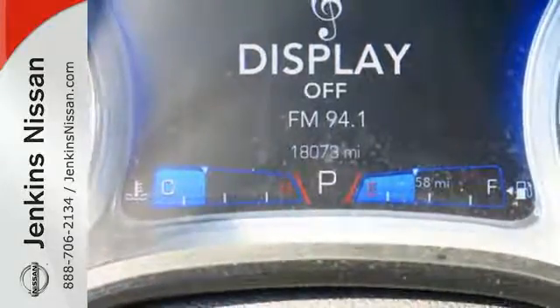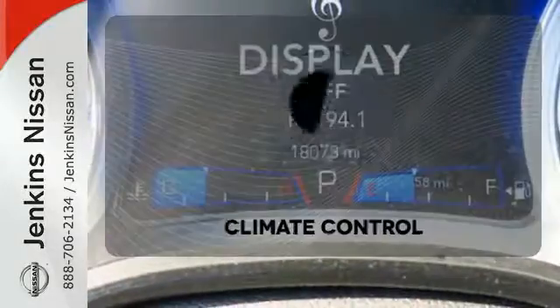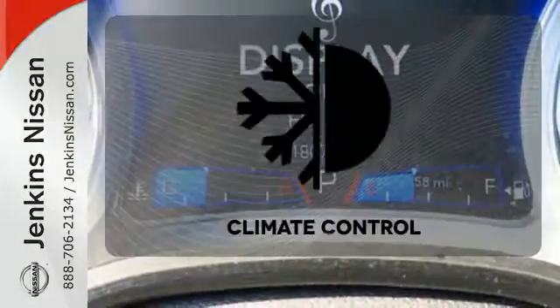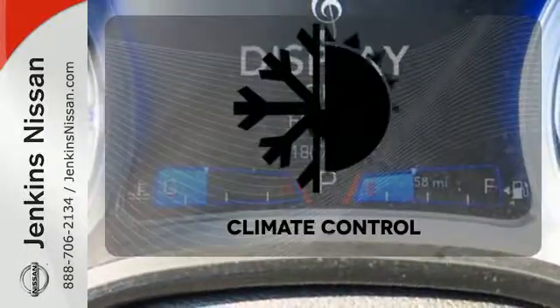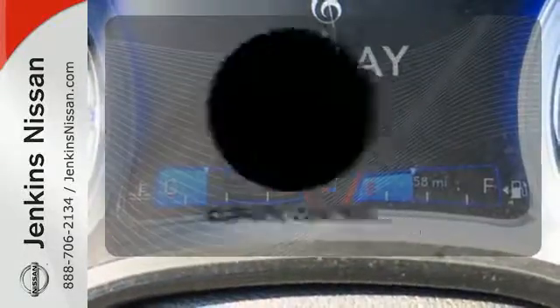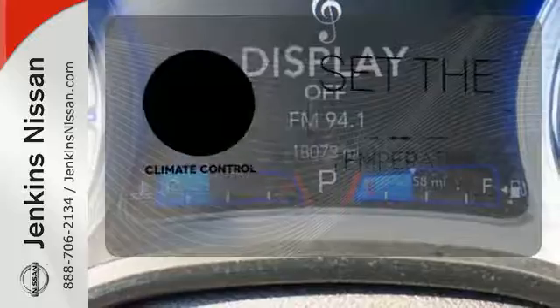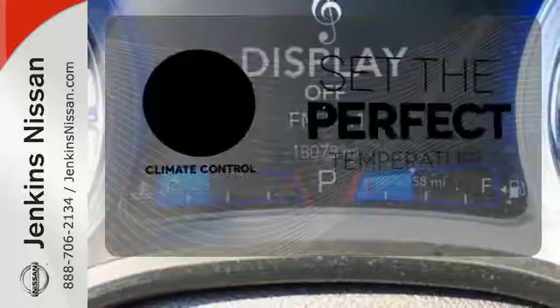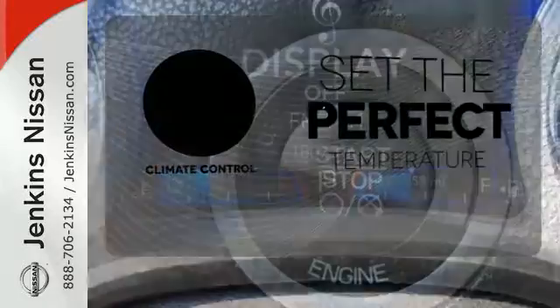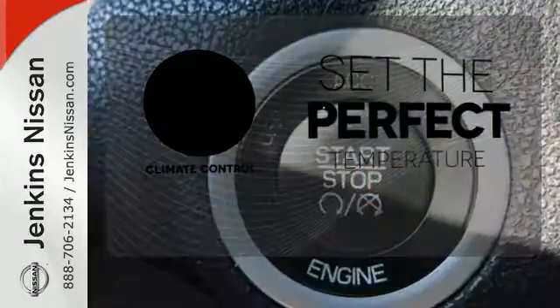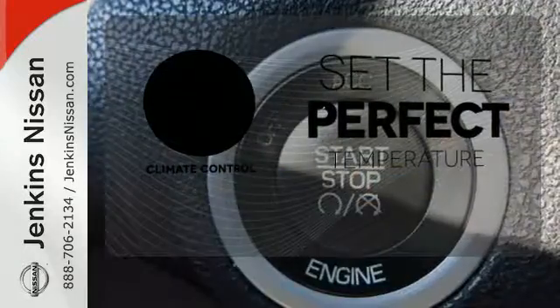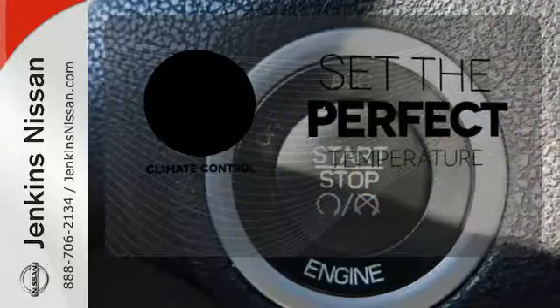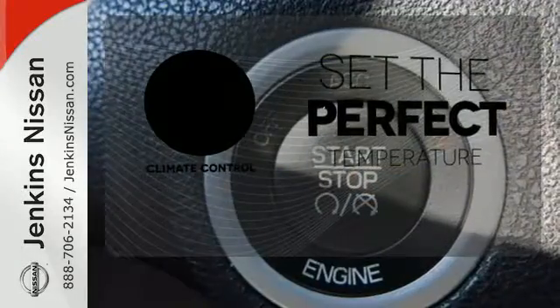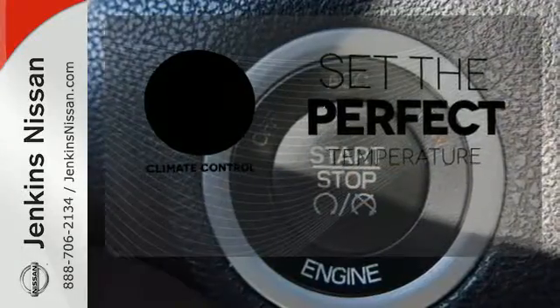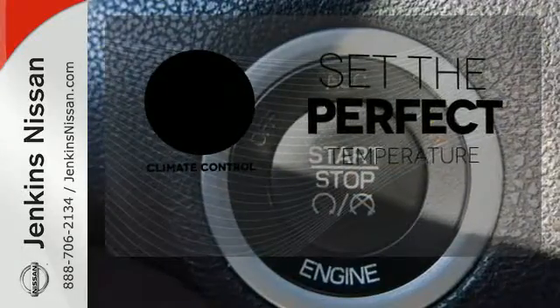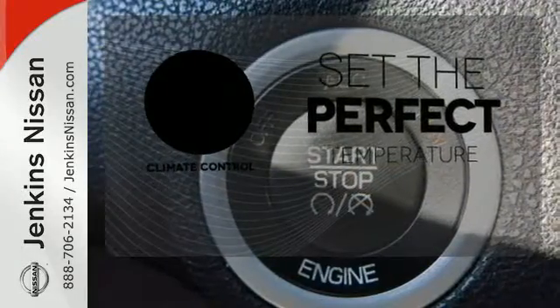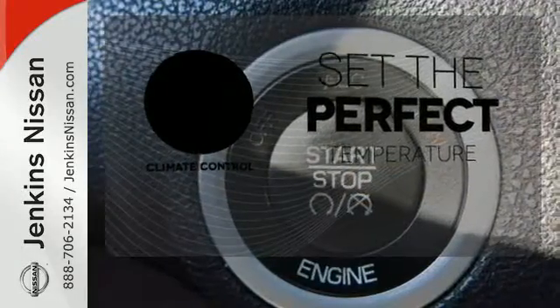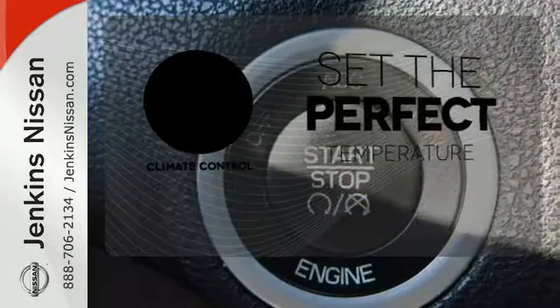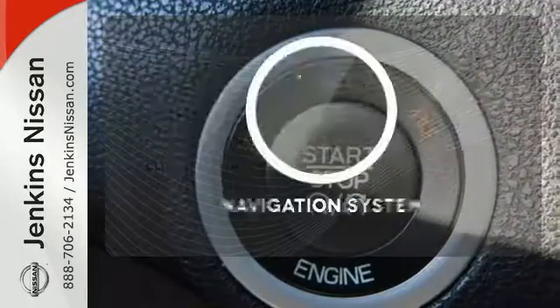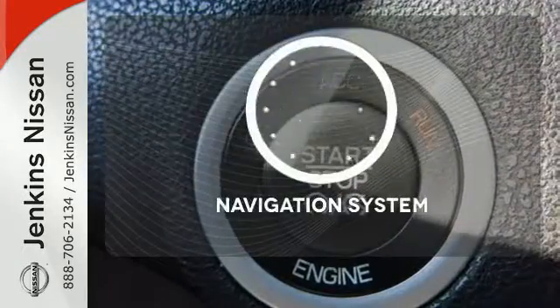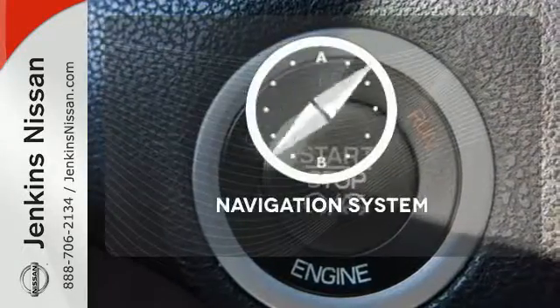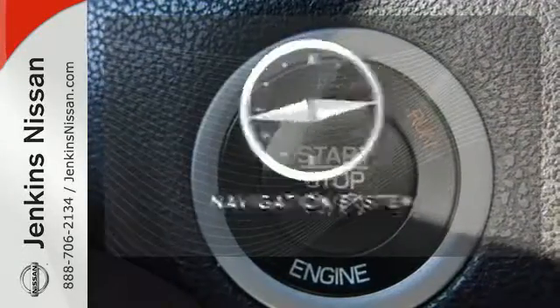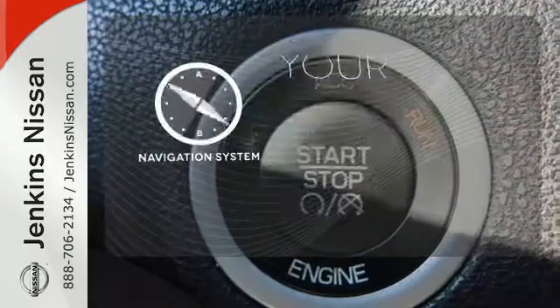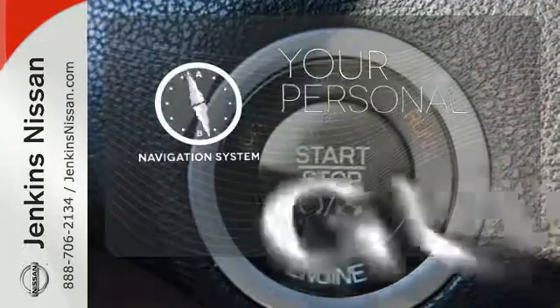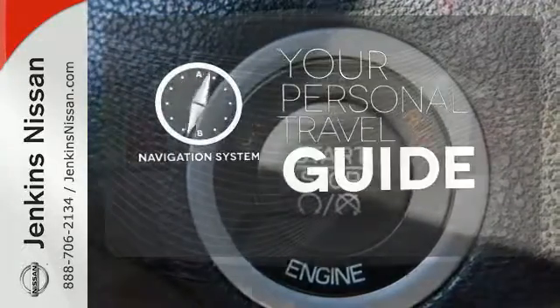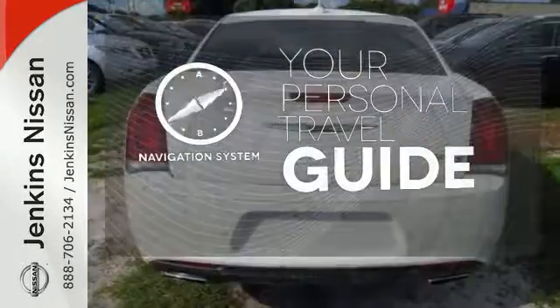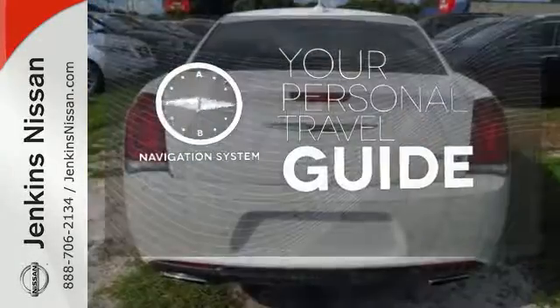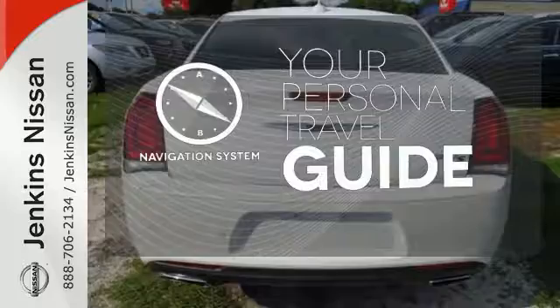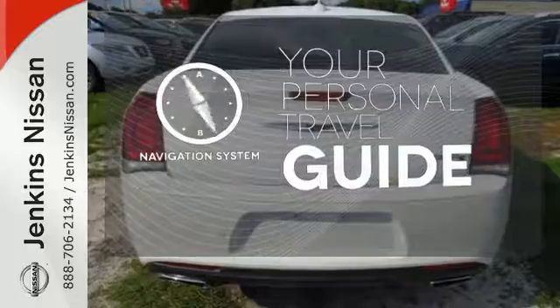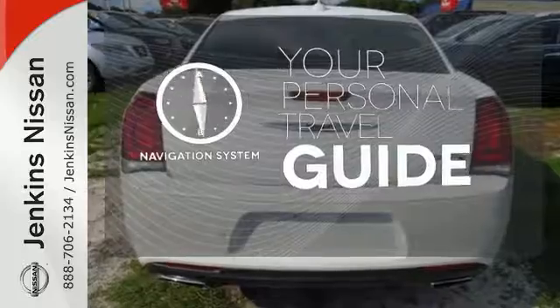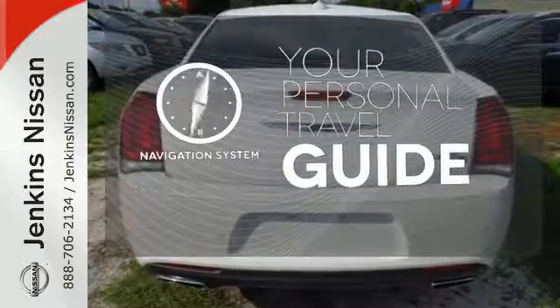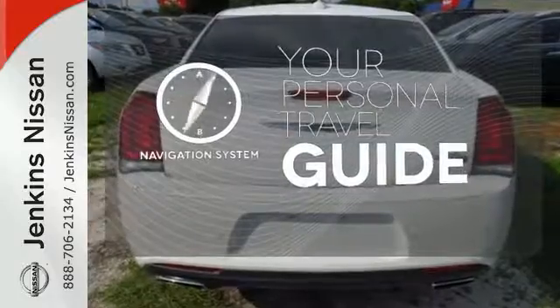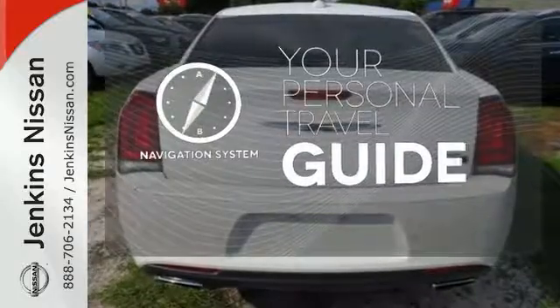The climate control lets you set the temperature exactly where you want it. It comes with a navigation system to easily guide you to your destination.